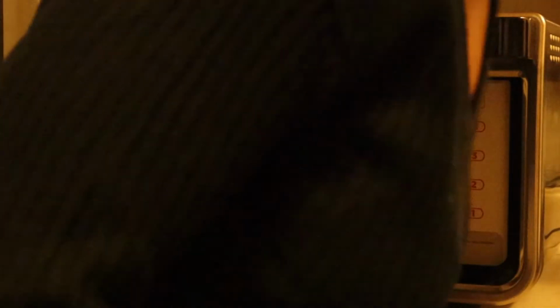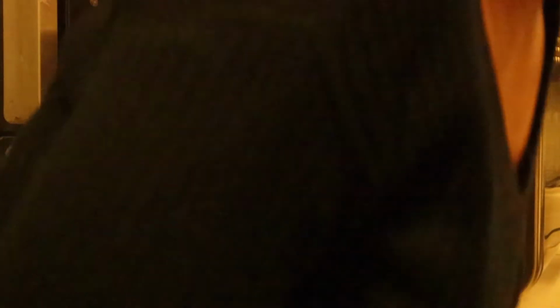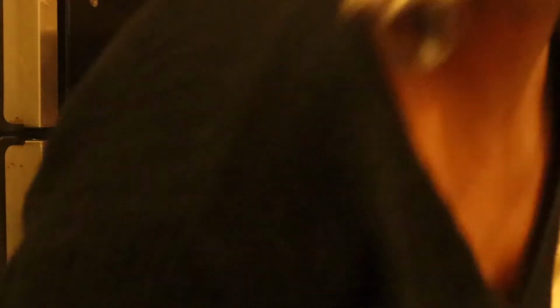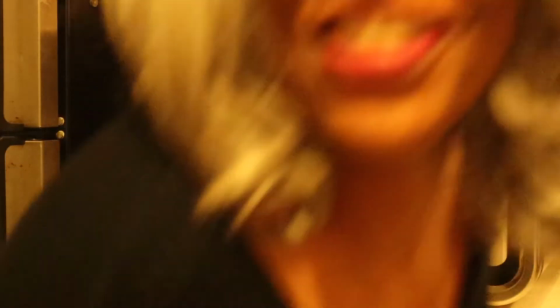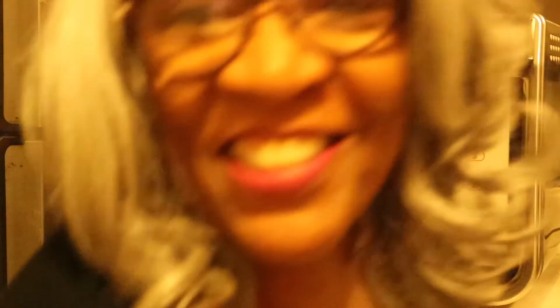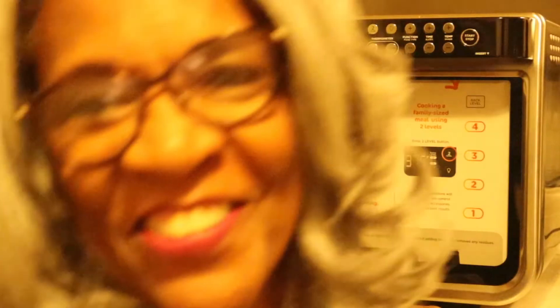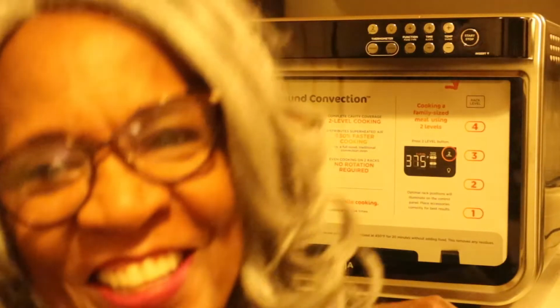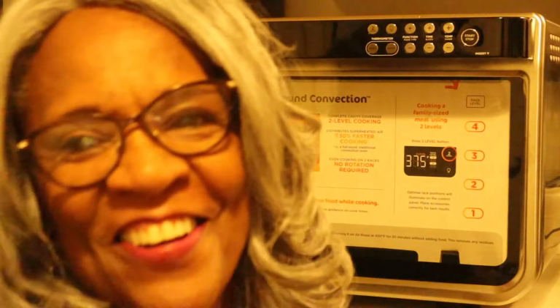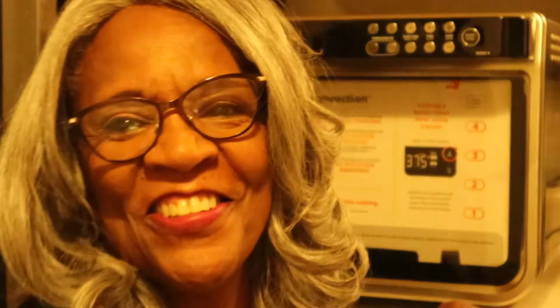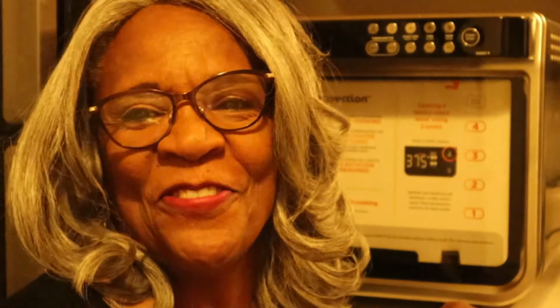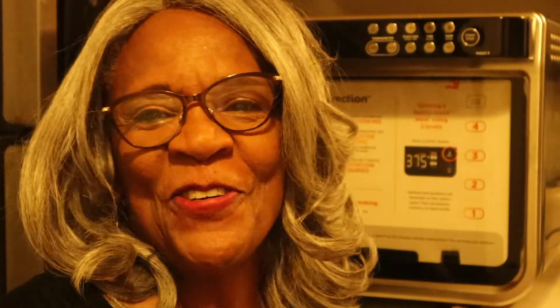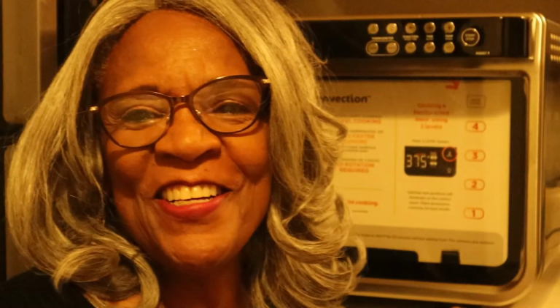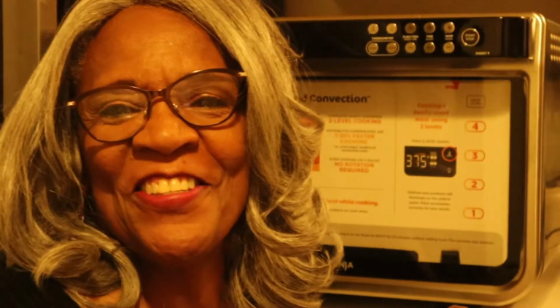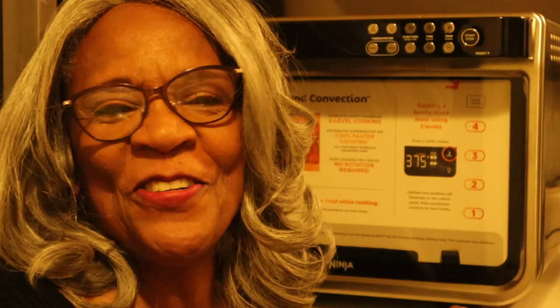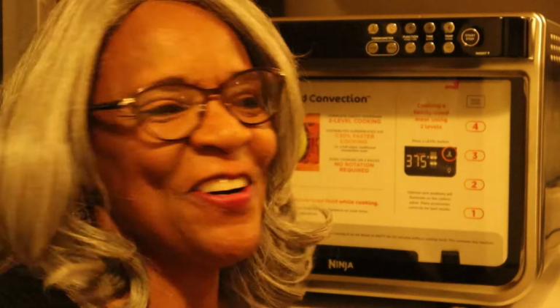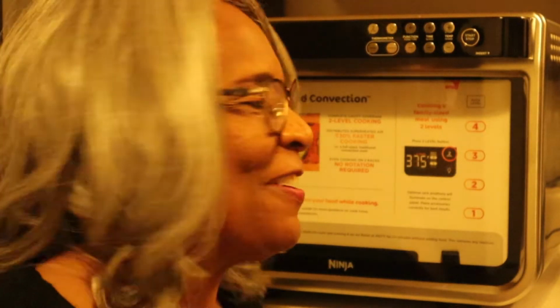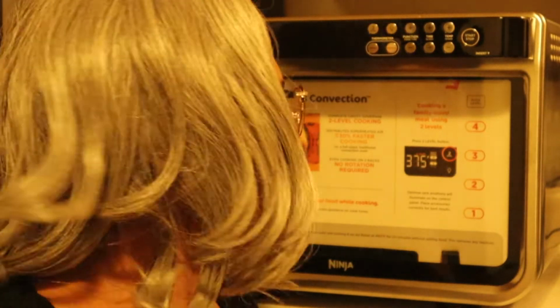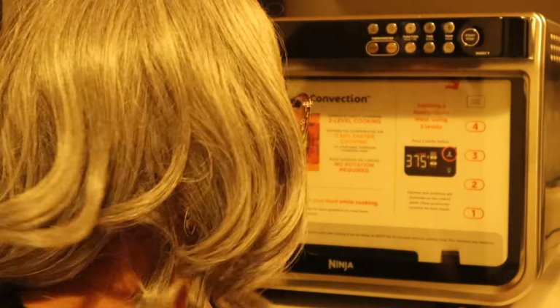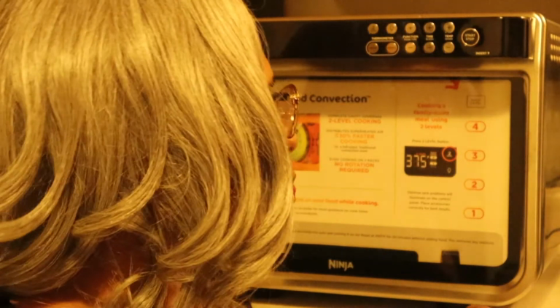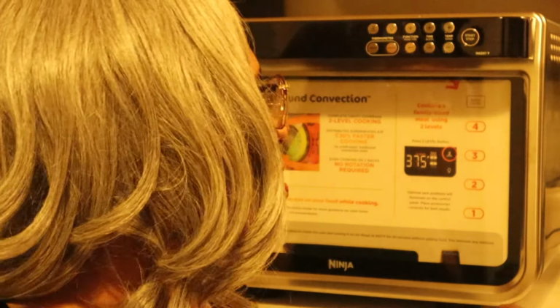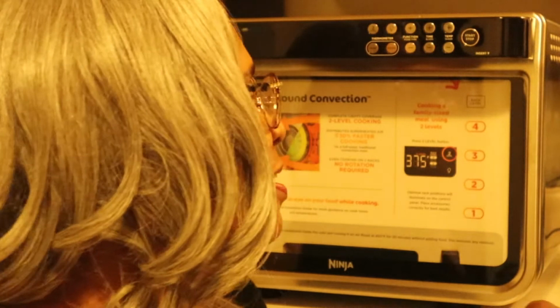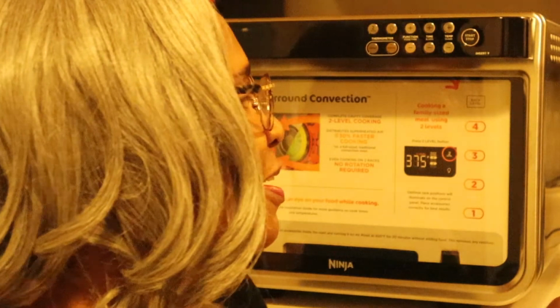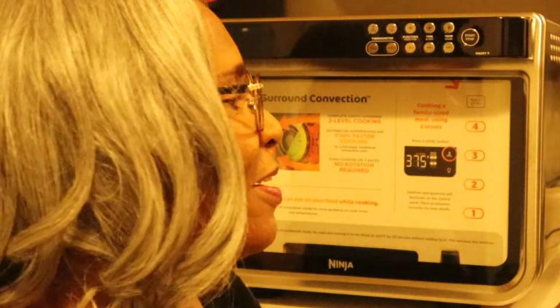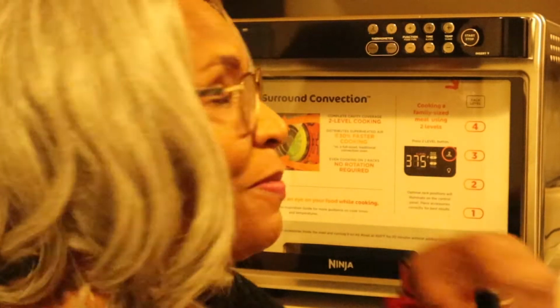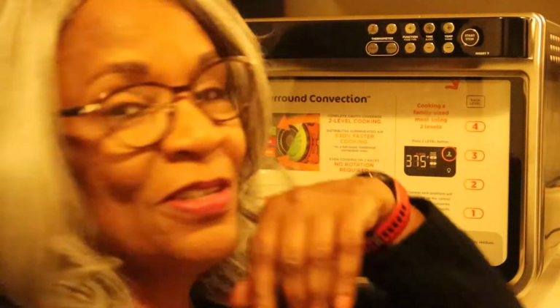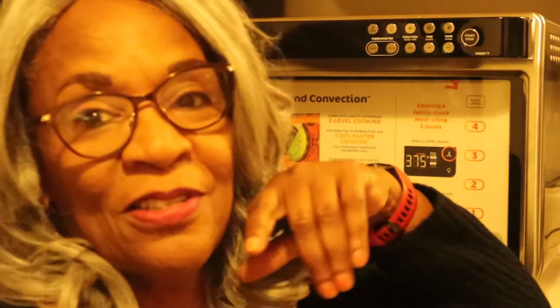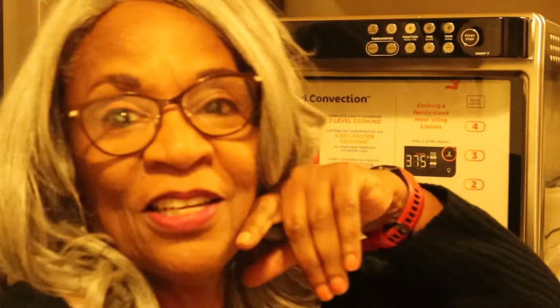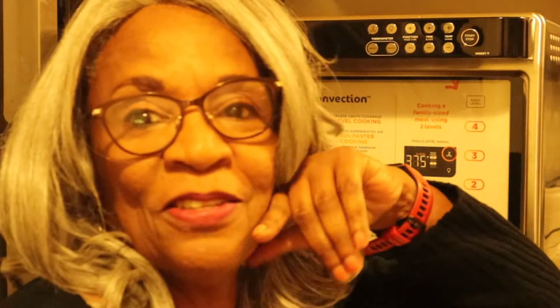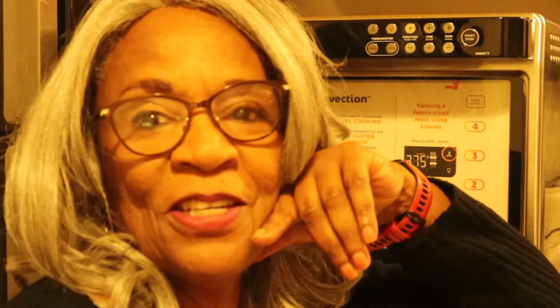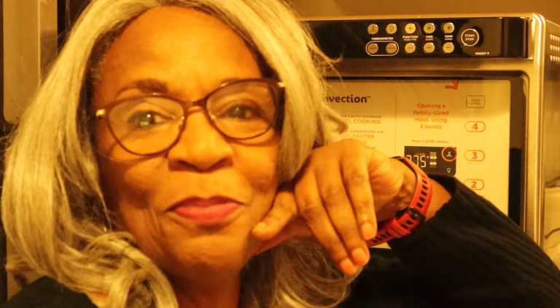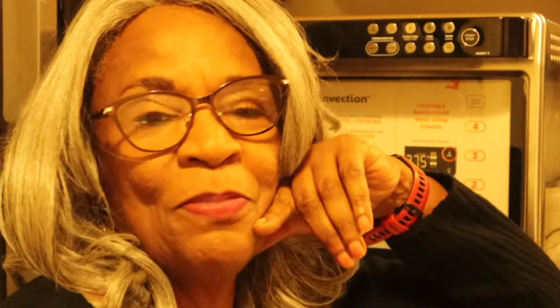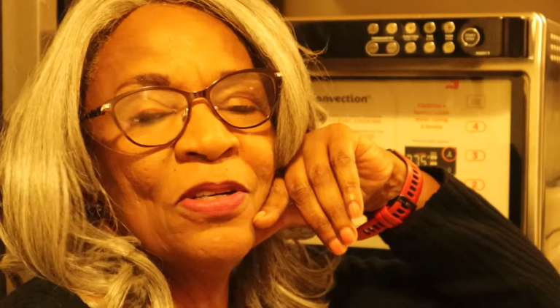It's the wee hours of morning, so I'm going to look at the recipe book.